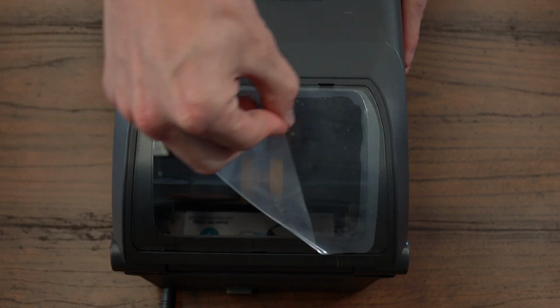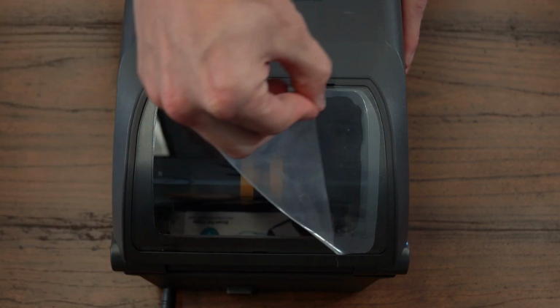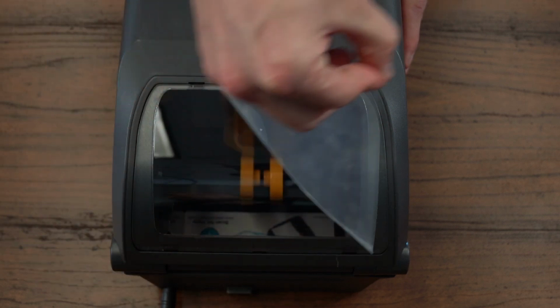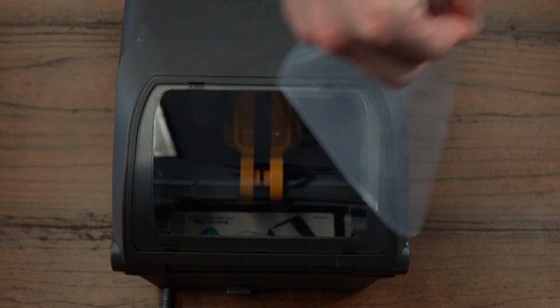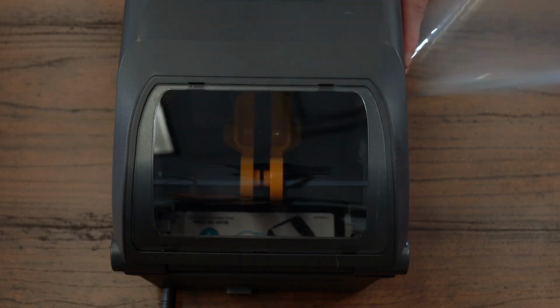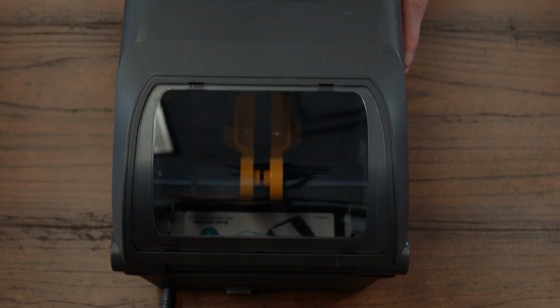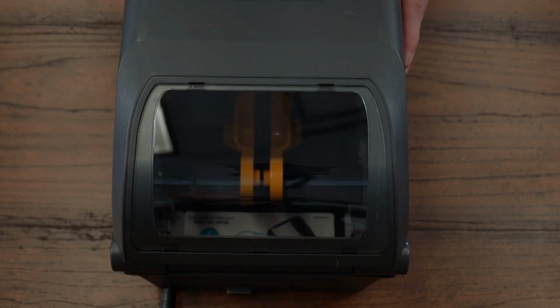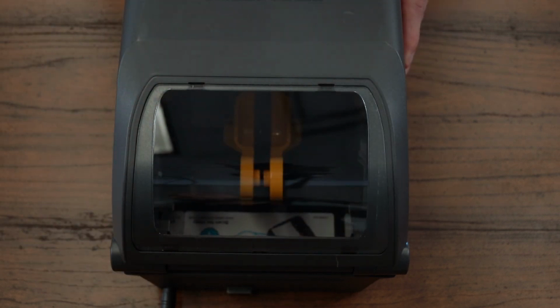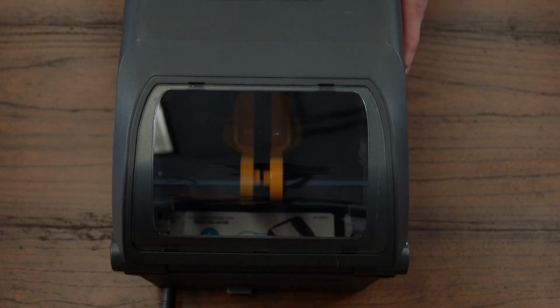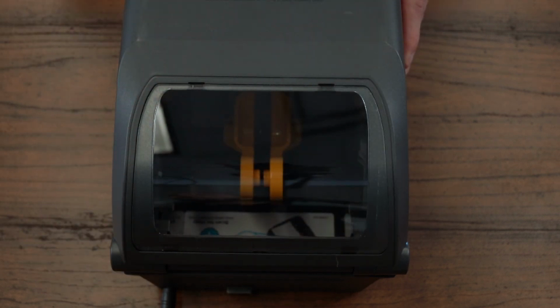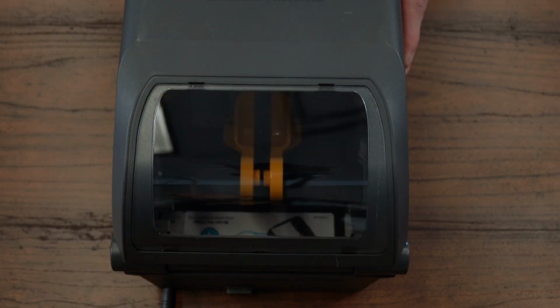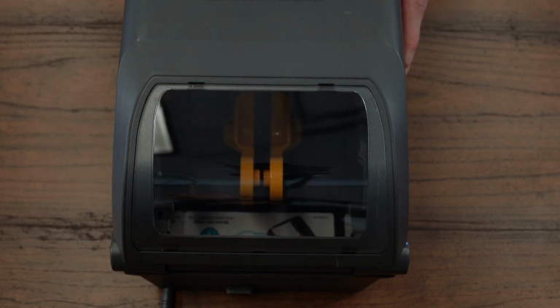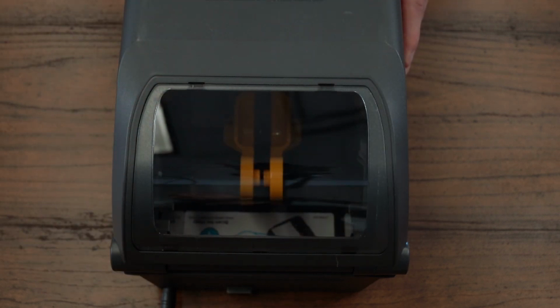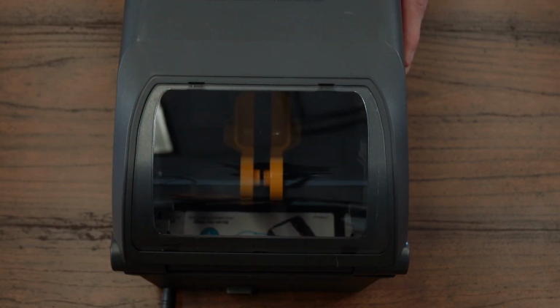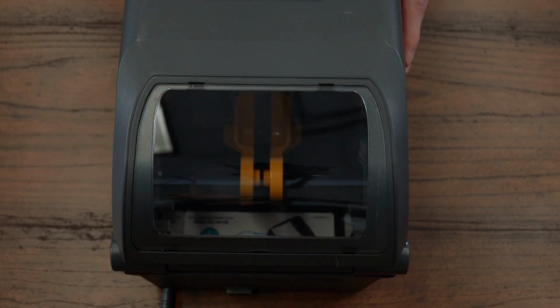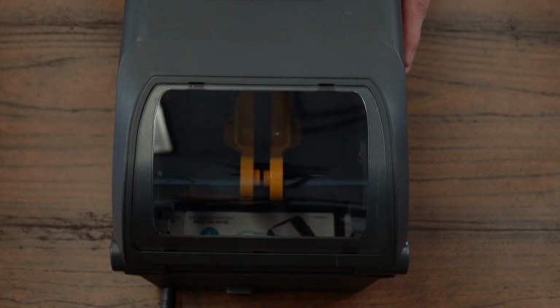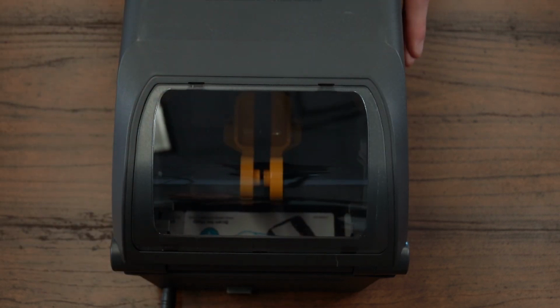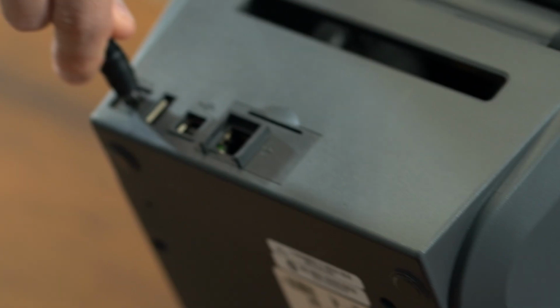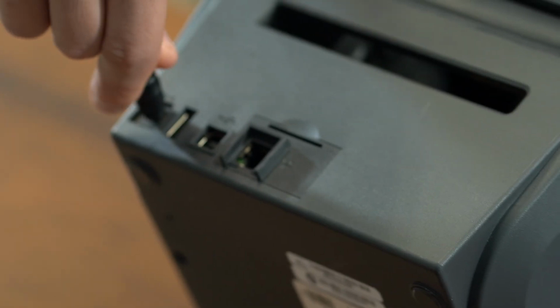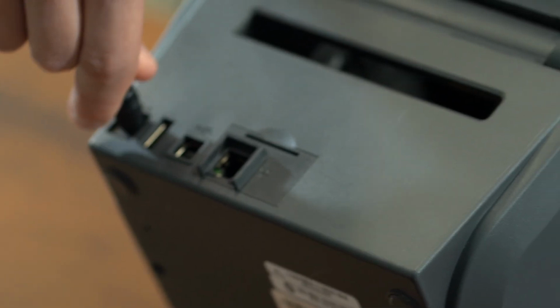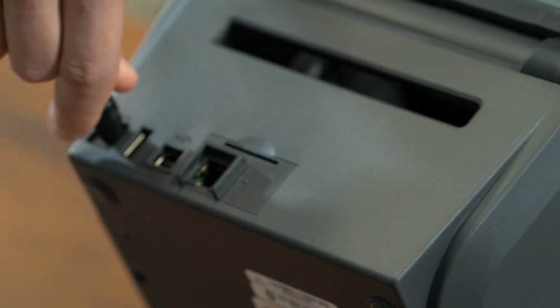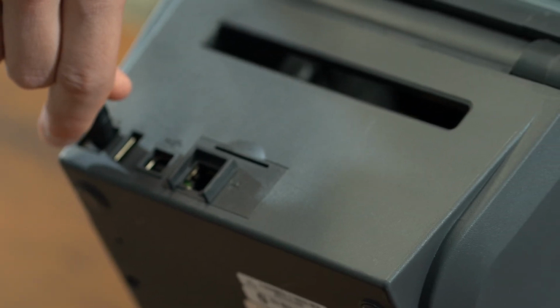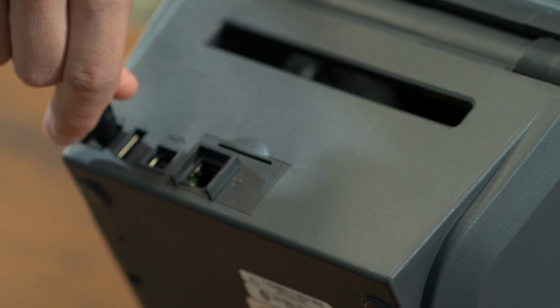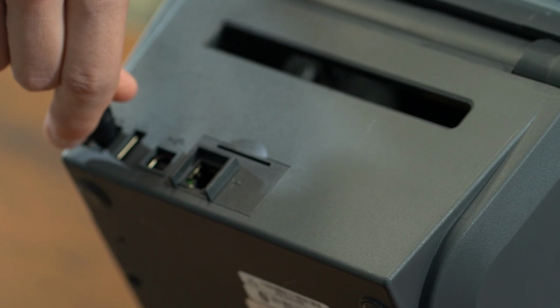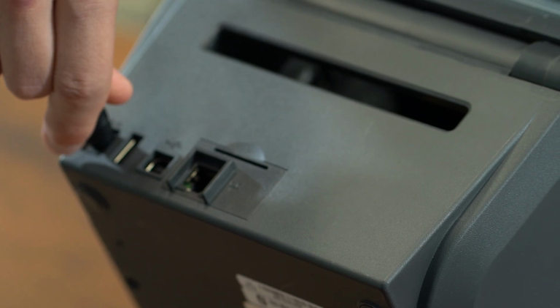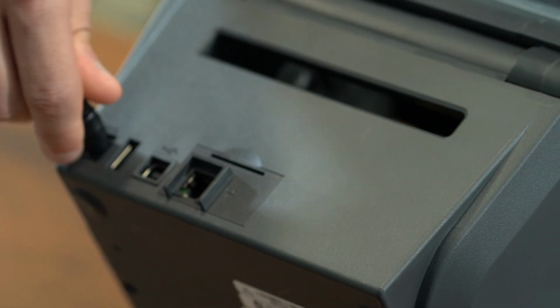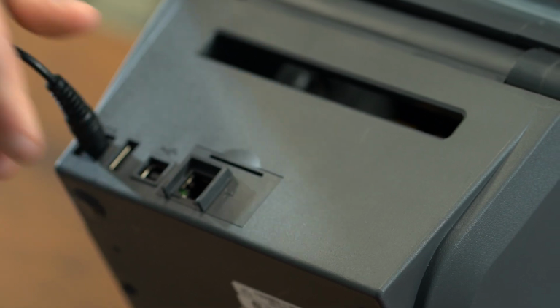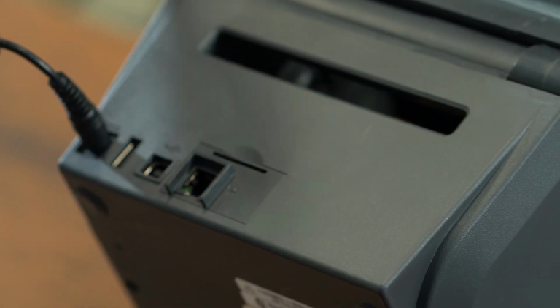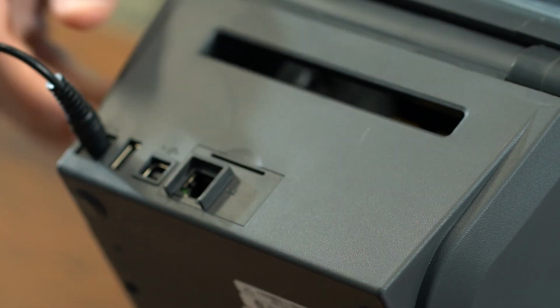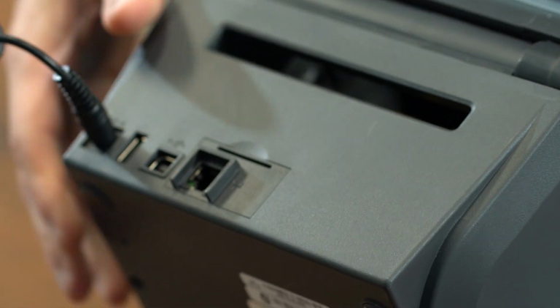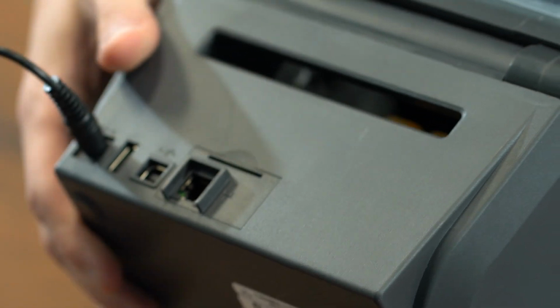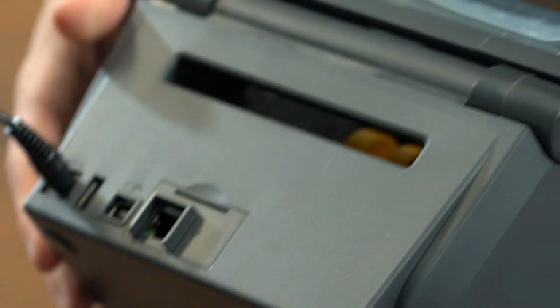You need more printing power but not an IT headache. That's where Zebra ZD421 desktop printers come in.